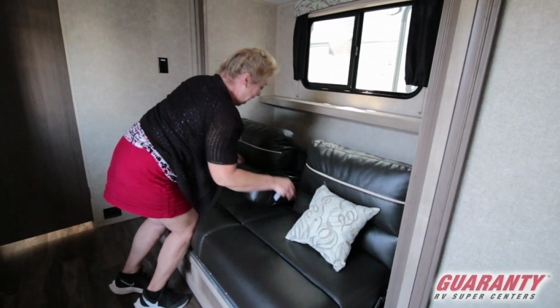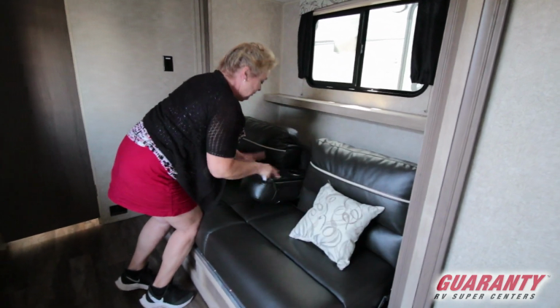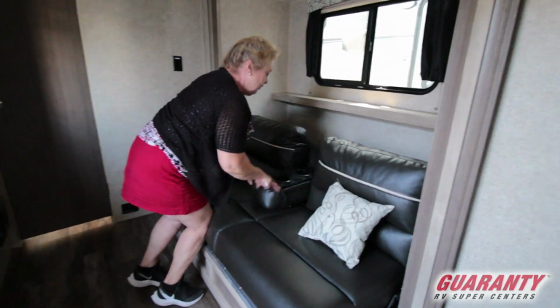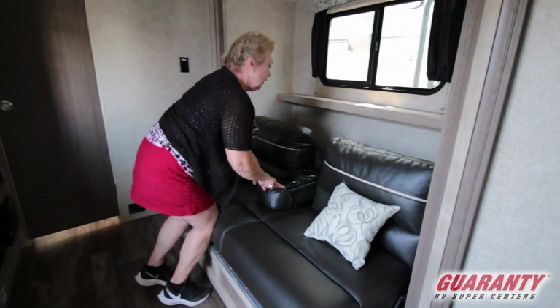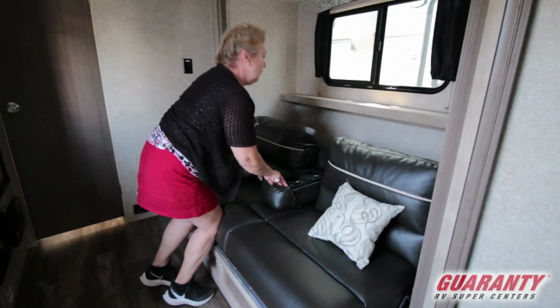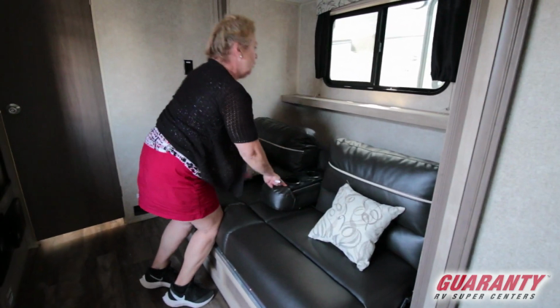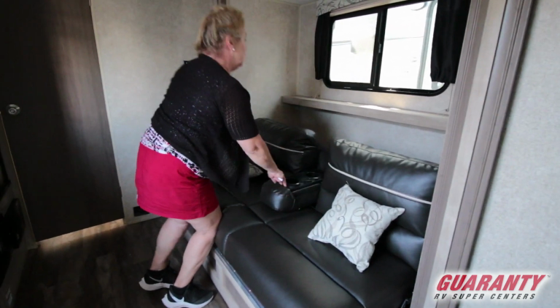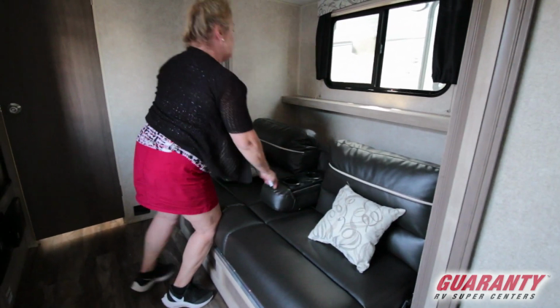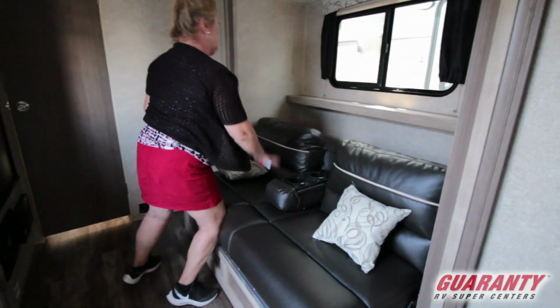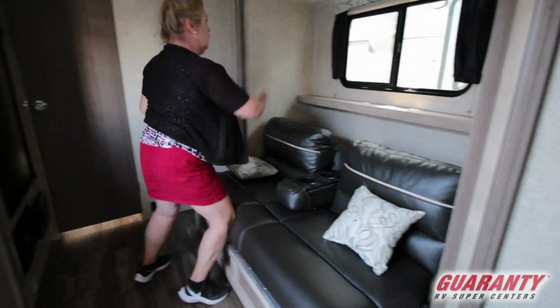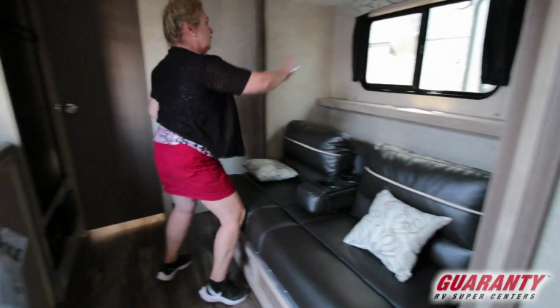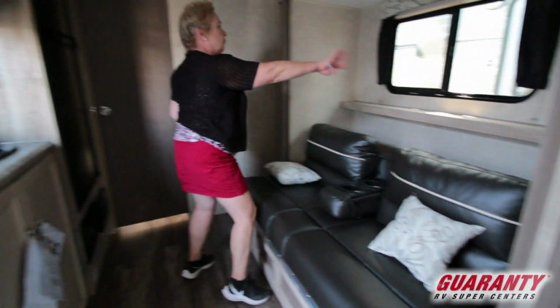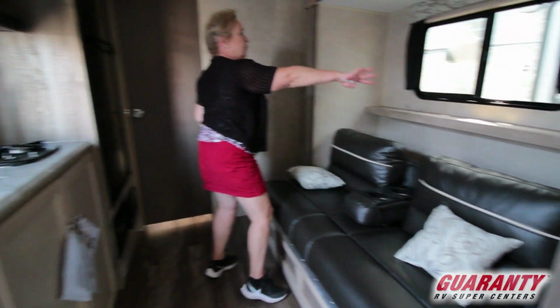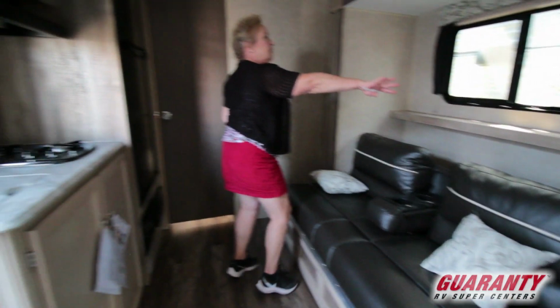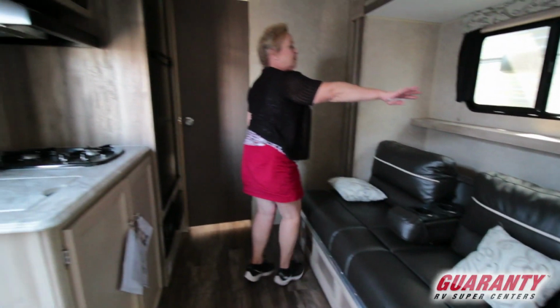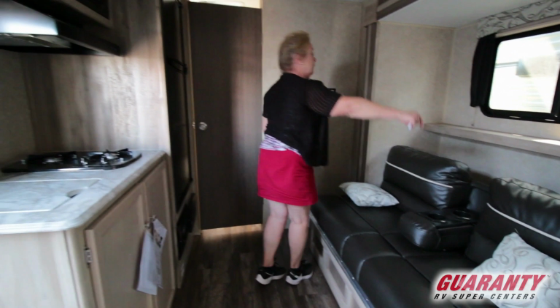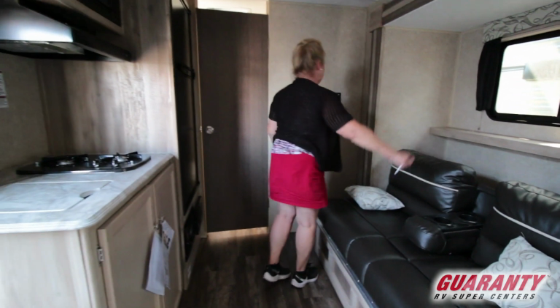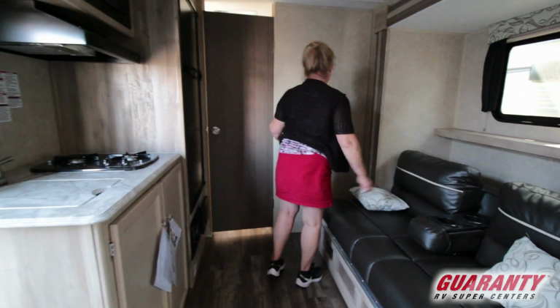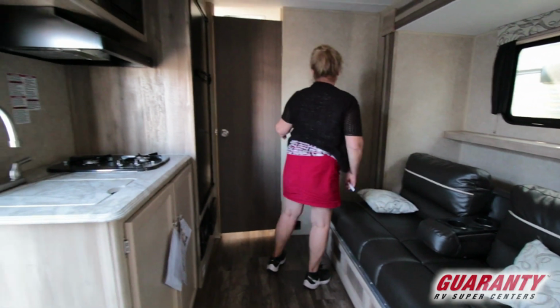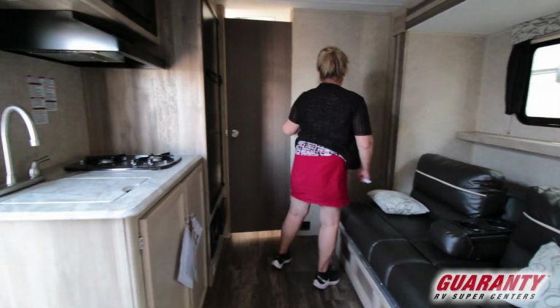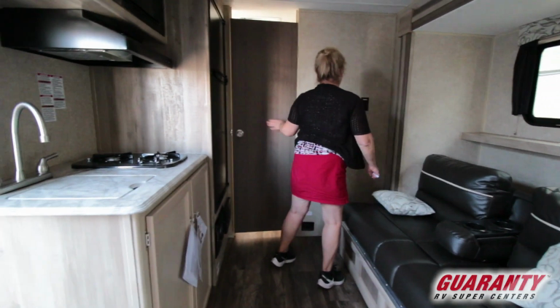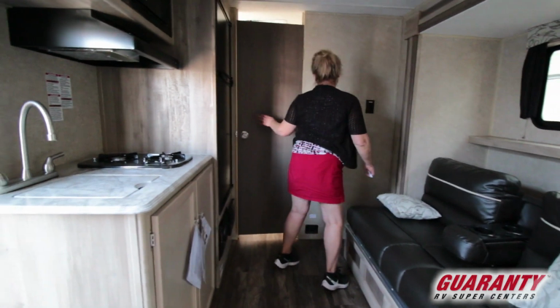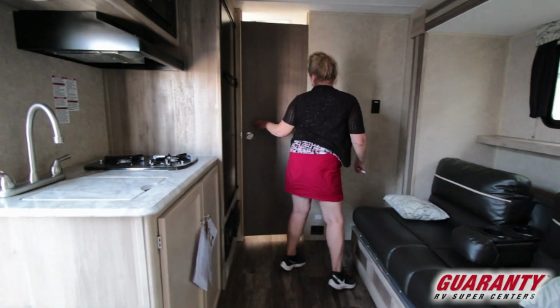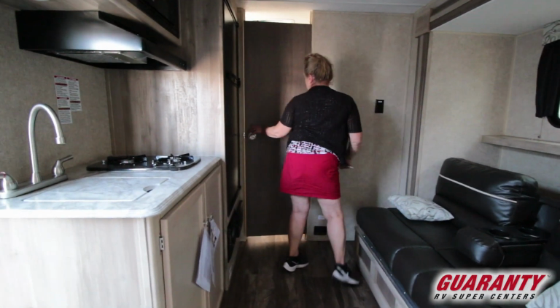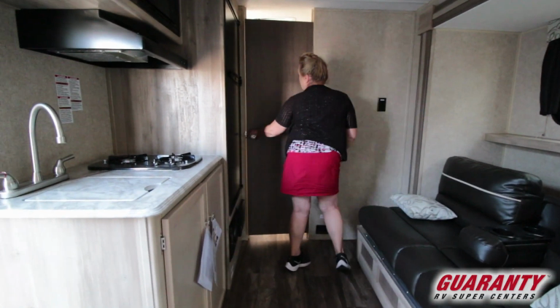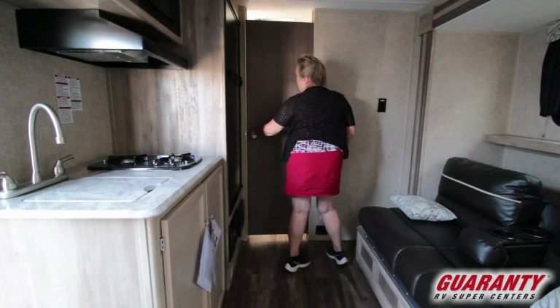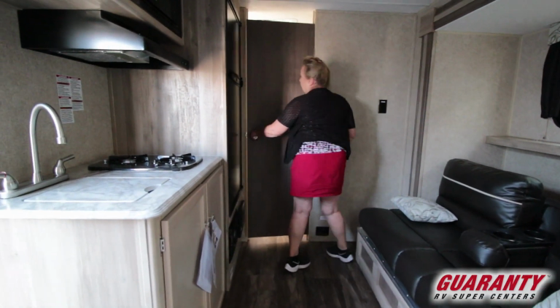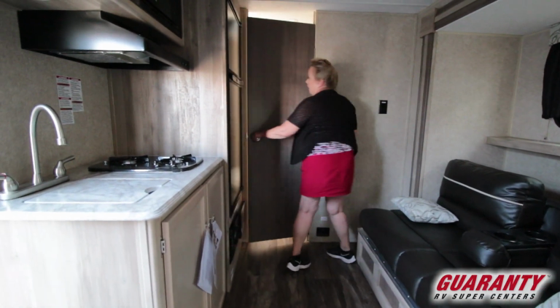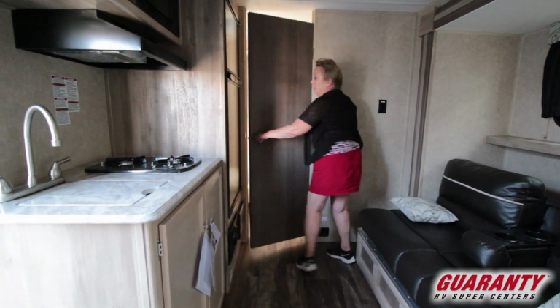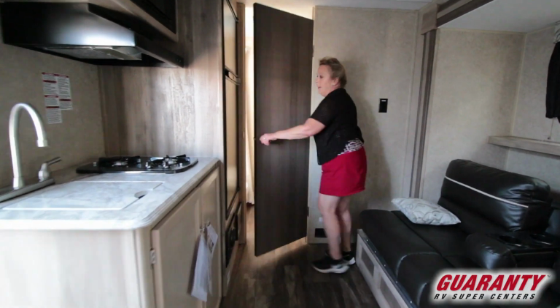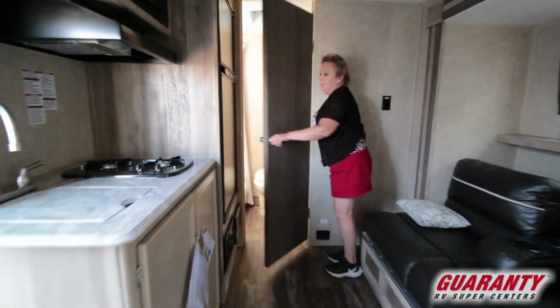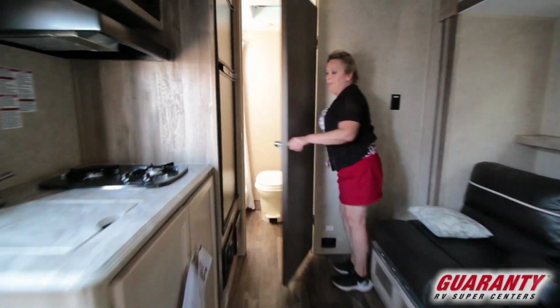You've got cup holders here, a little place to put a few things, and a great big bathroom.